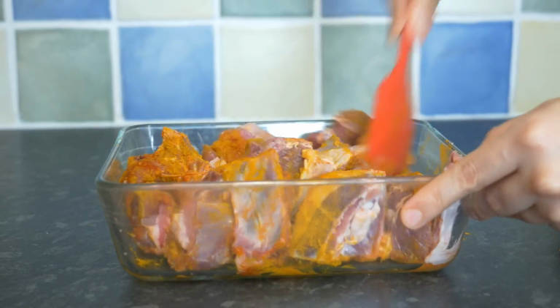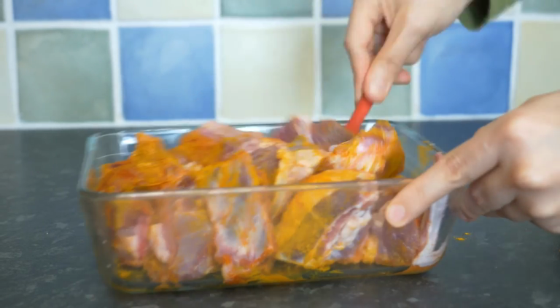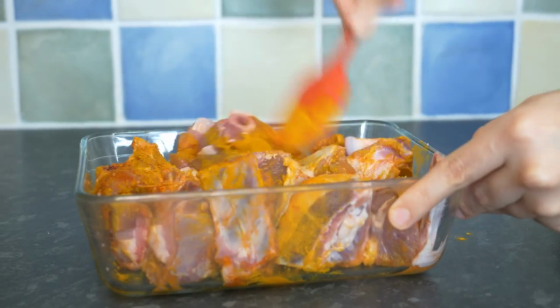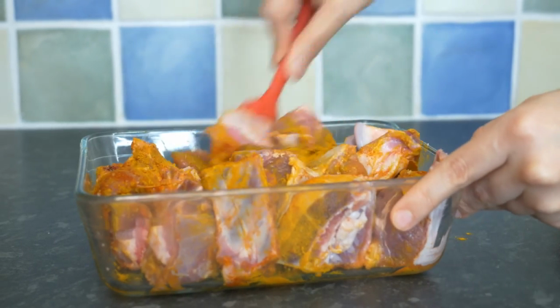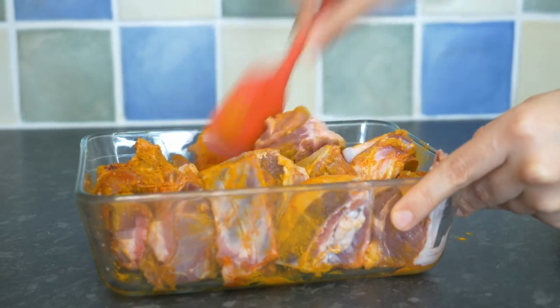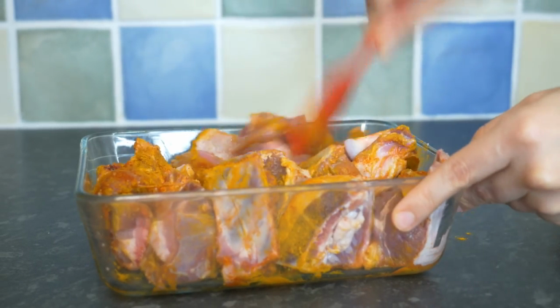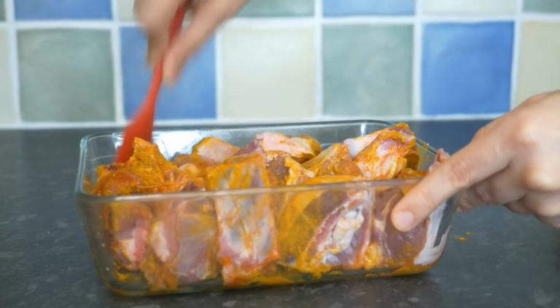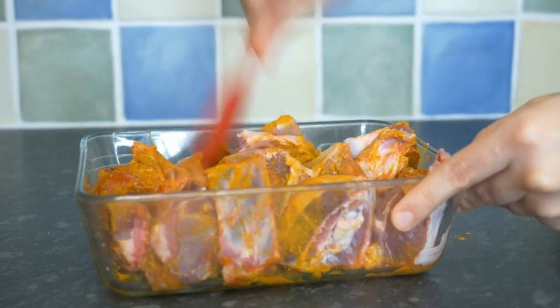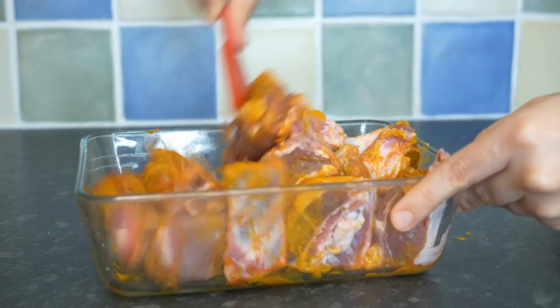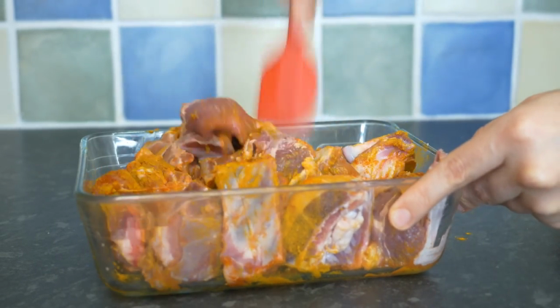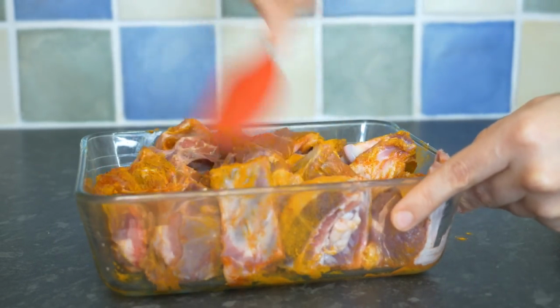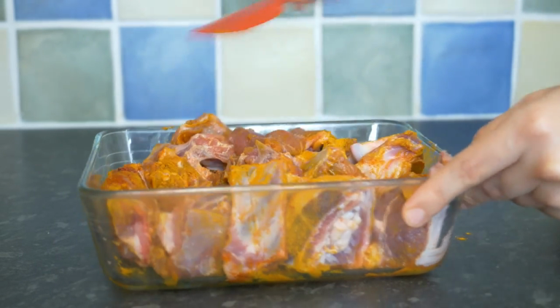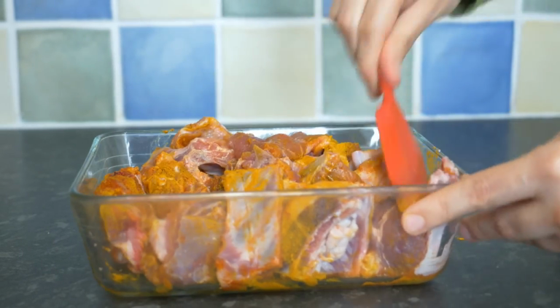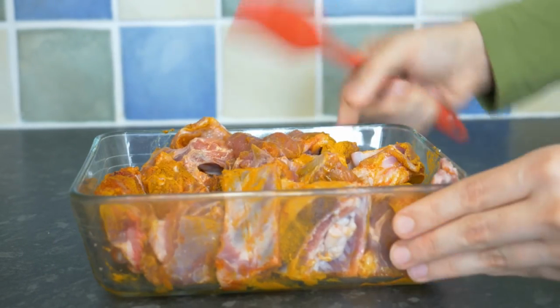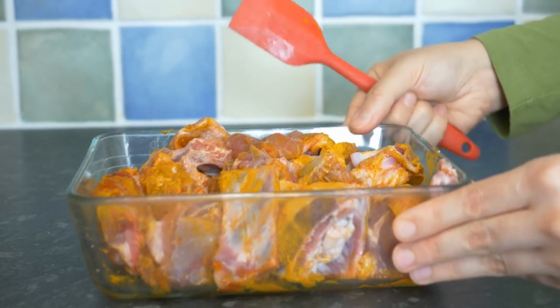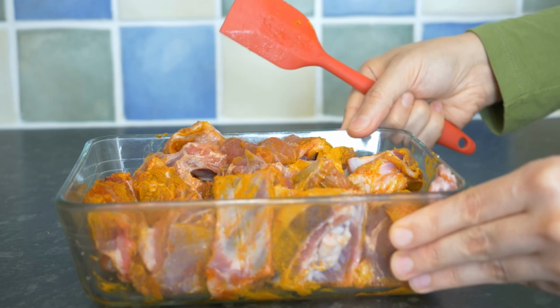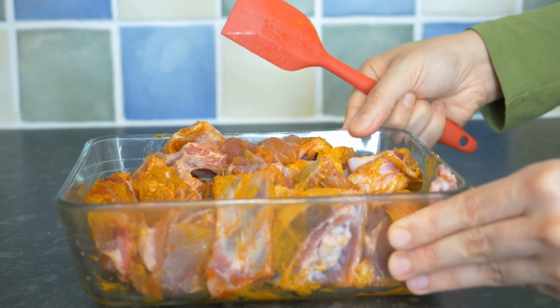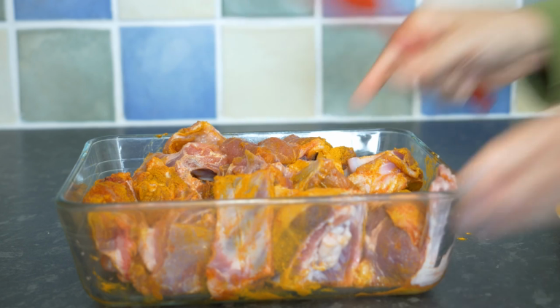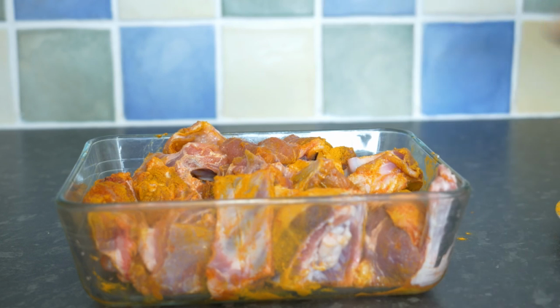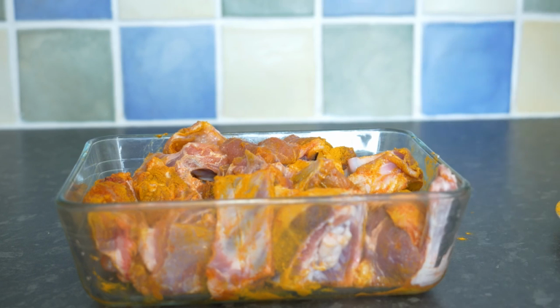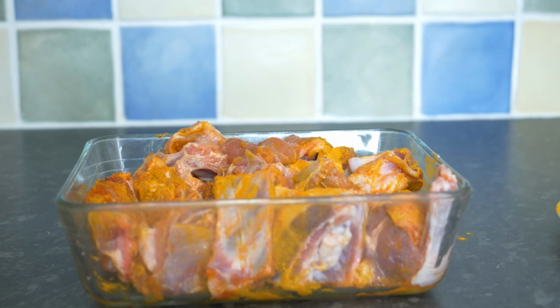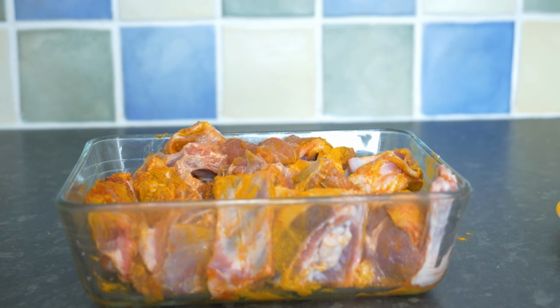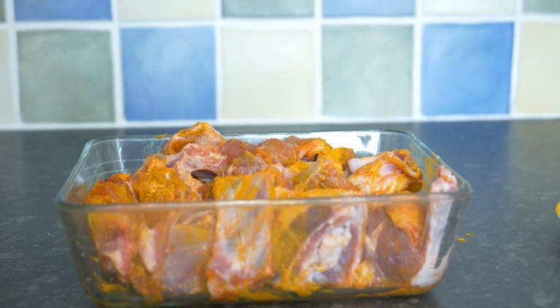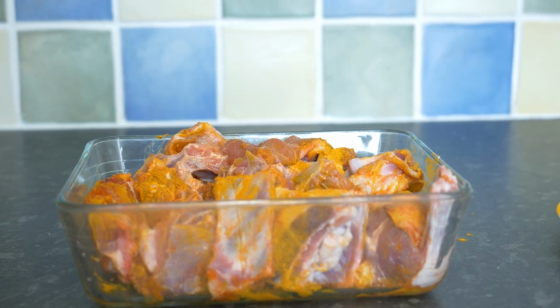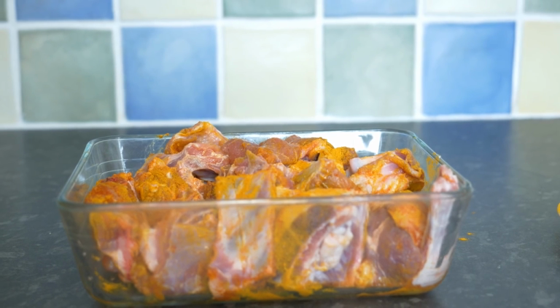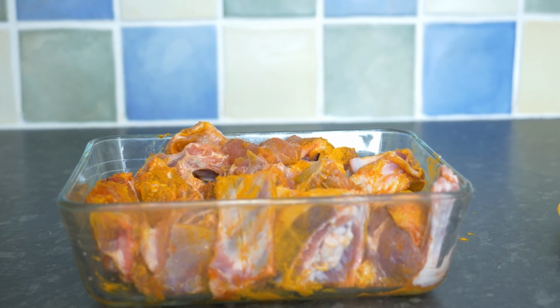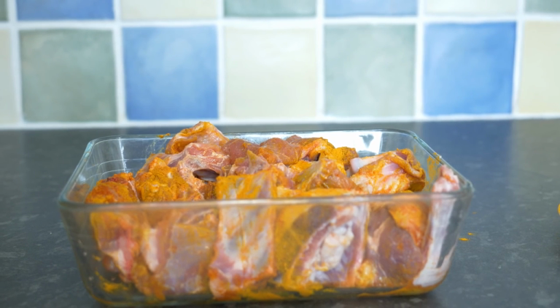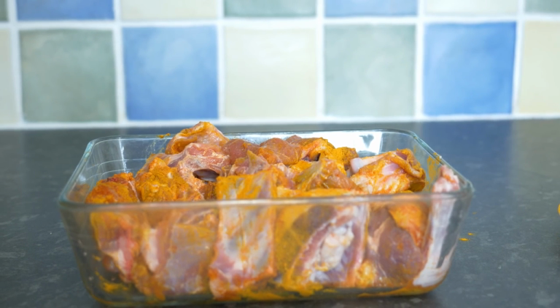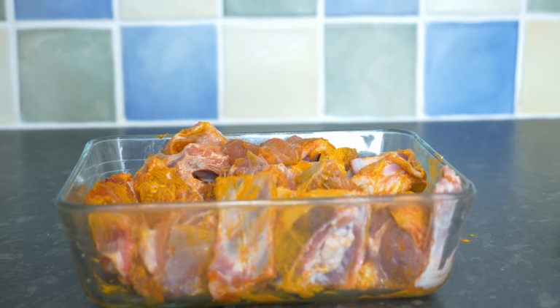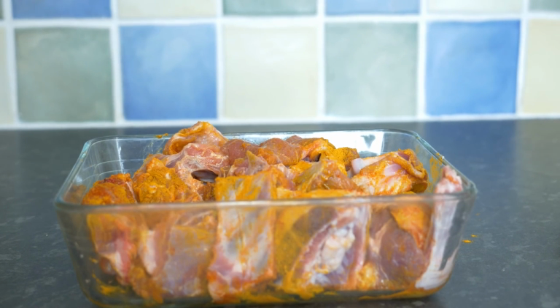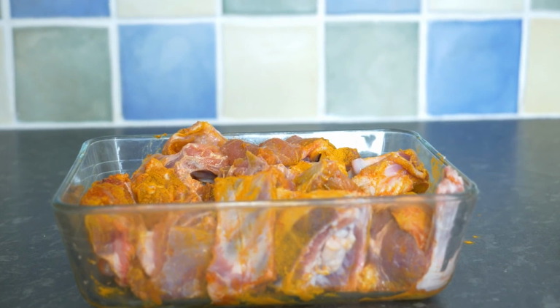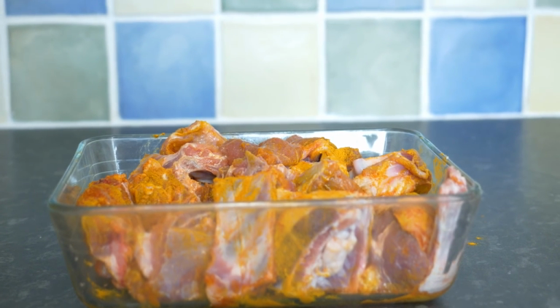Mix them well, then keep the marinated meat aside.